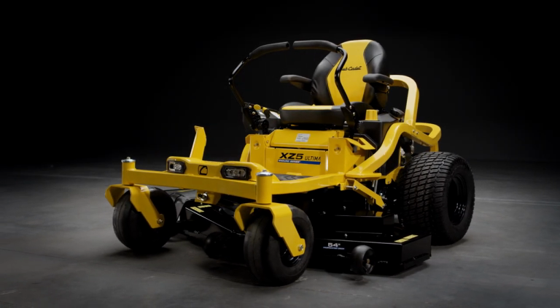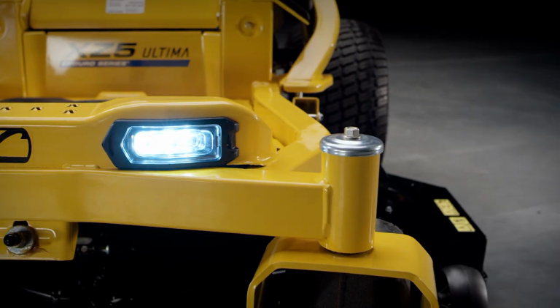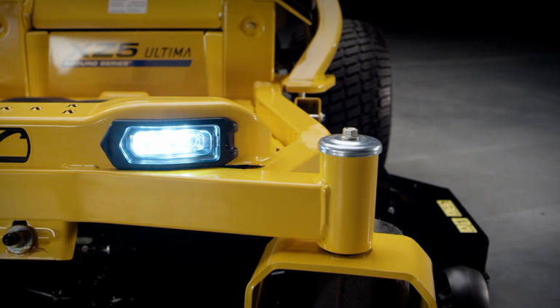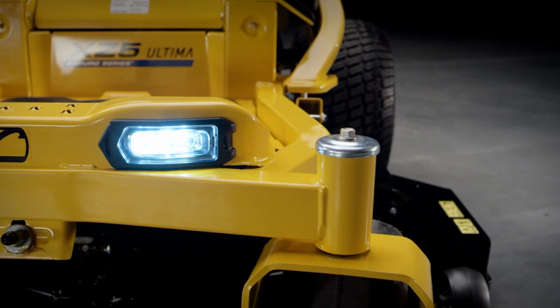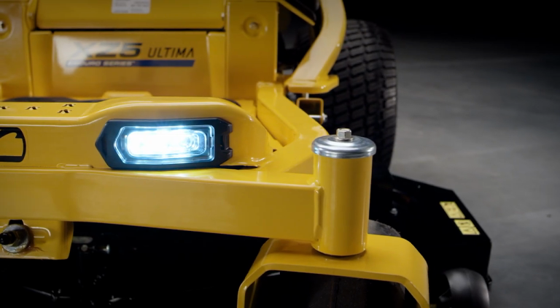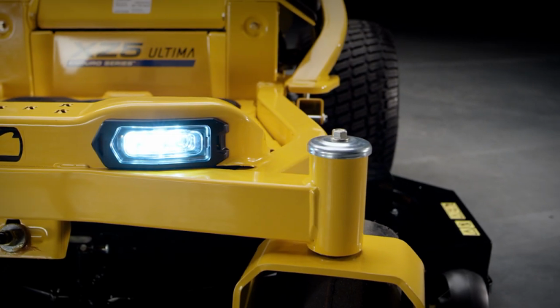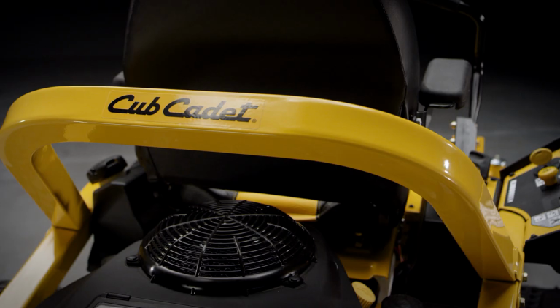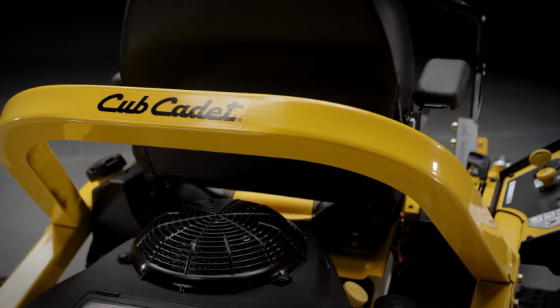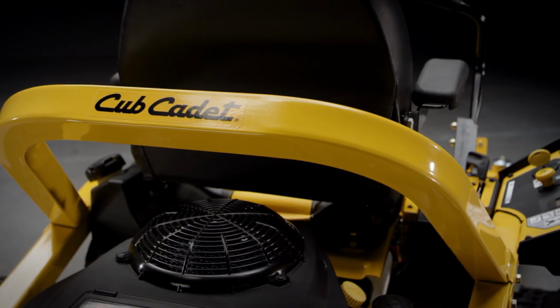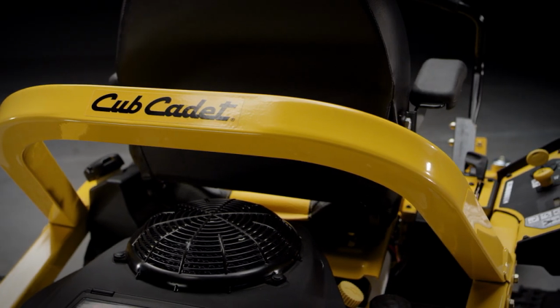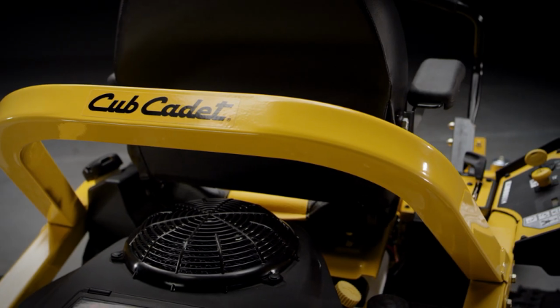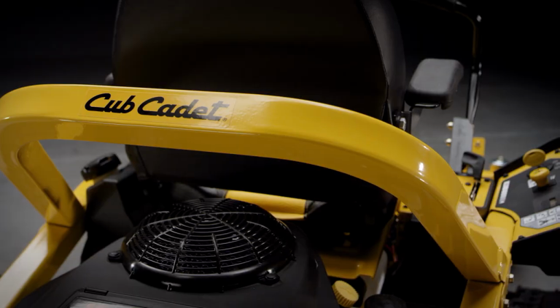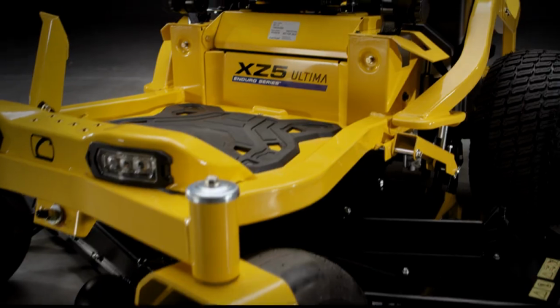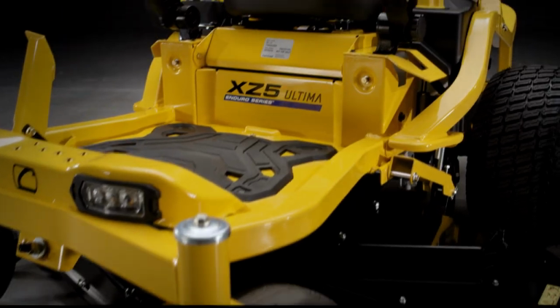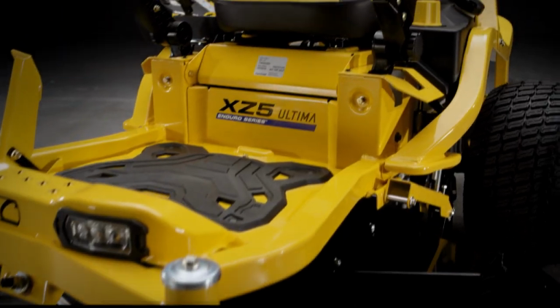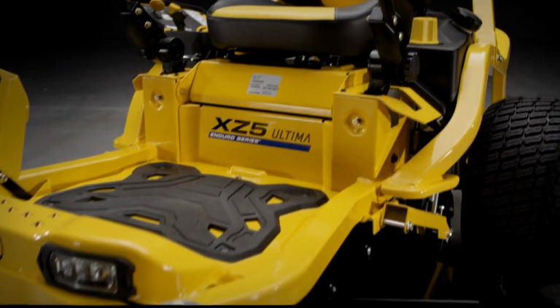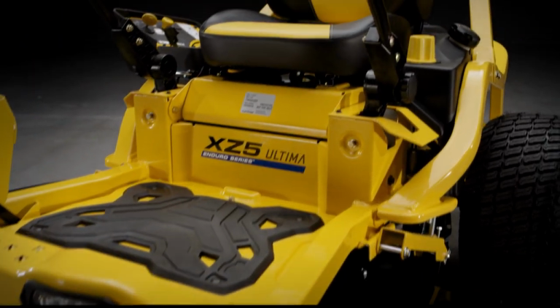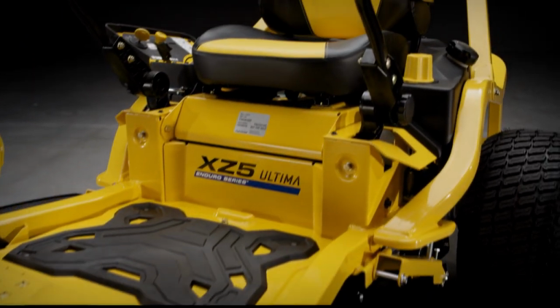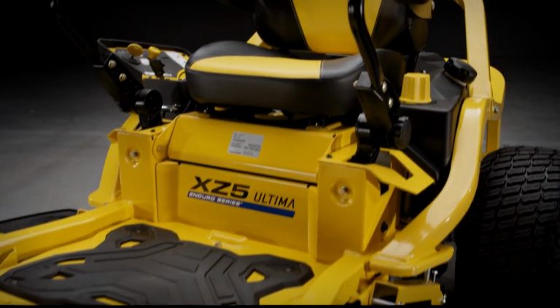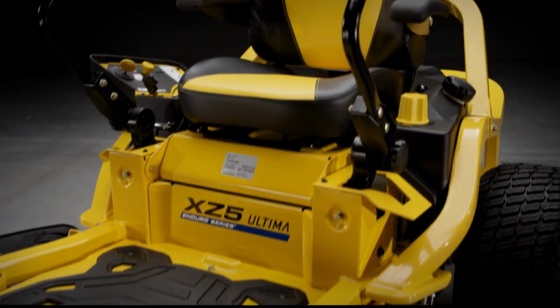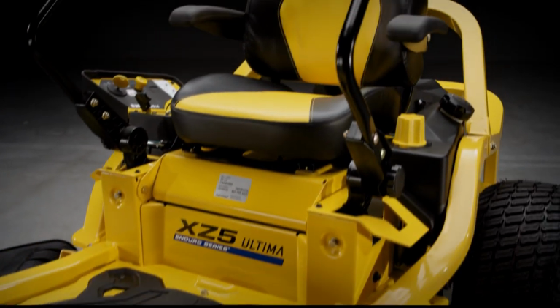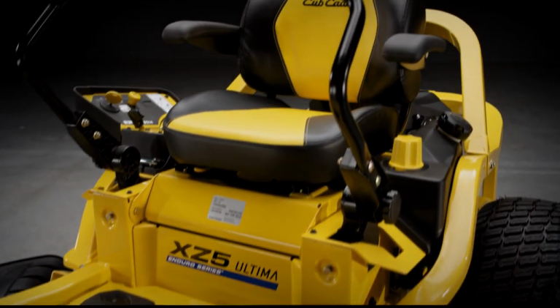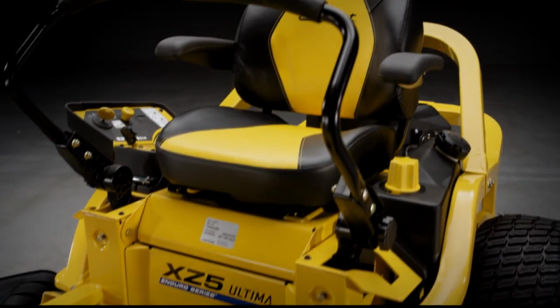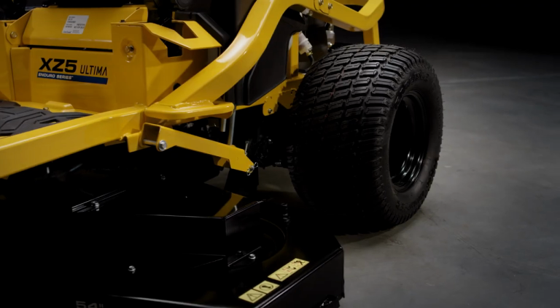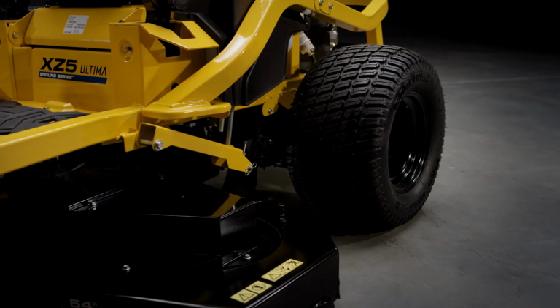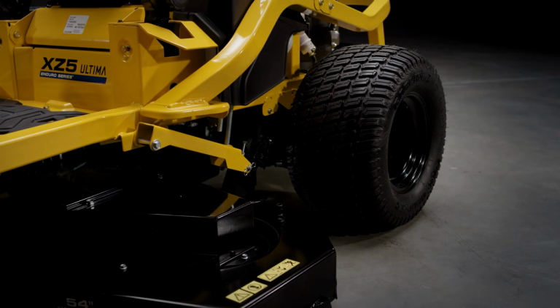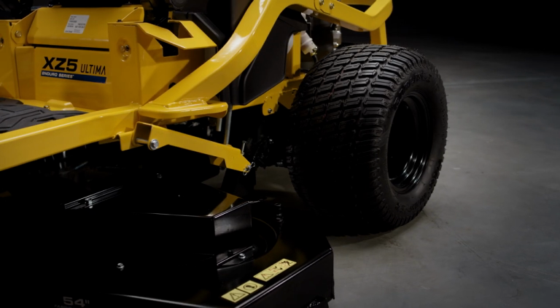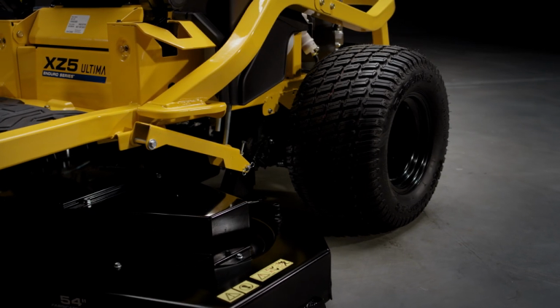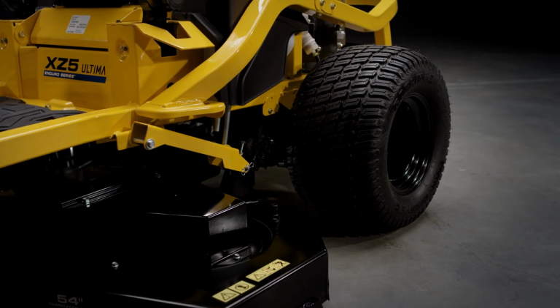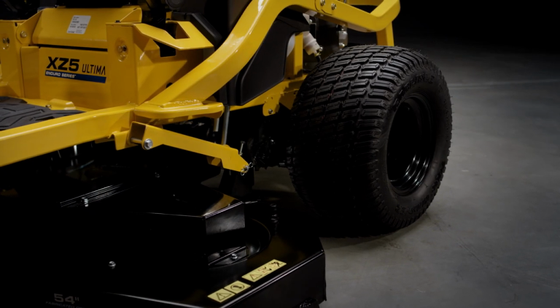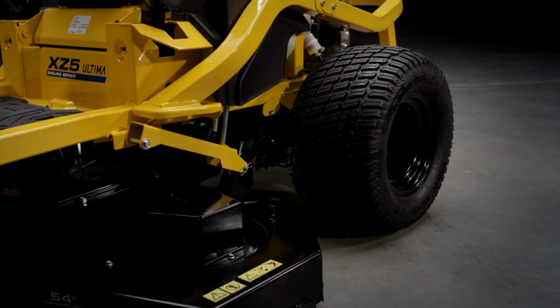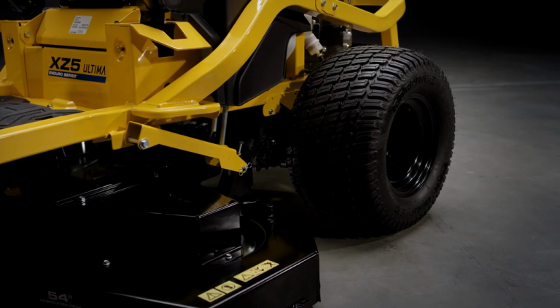Introducing the all-new XZ5 Enduro Series from Cub Cadet. Comfort and precision to get big jobs done fast.